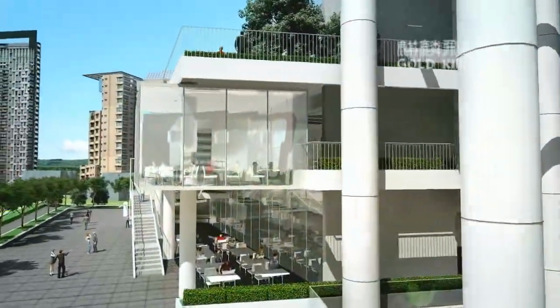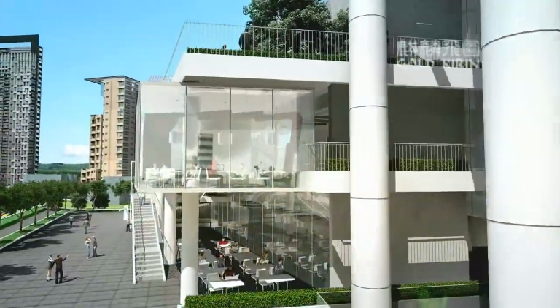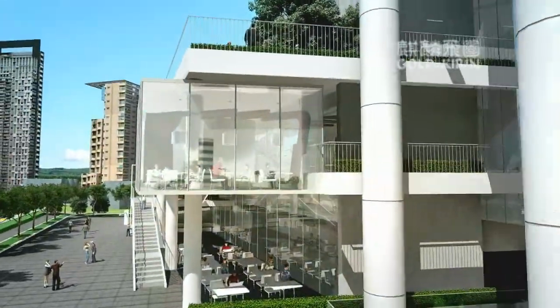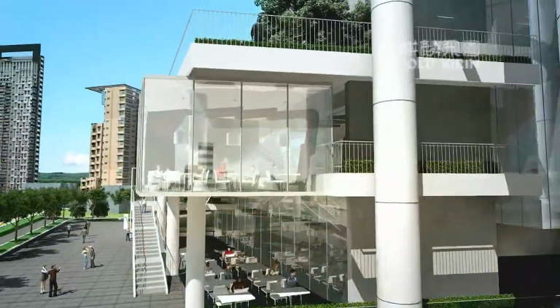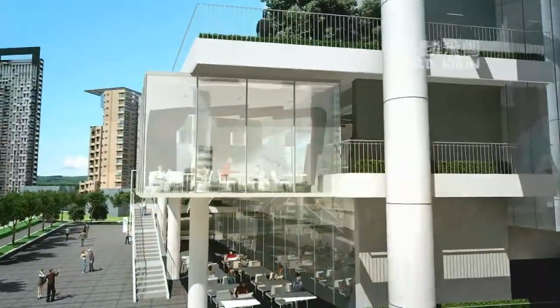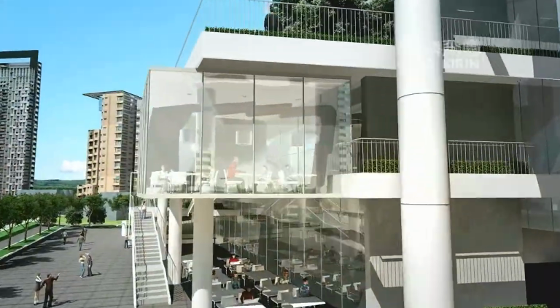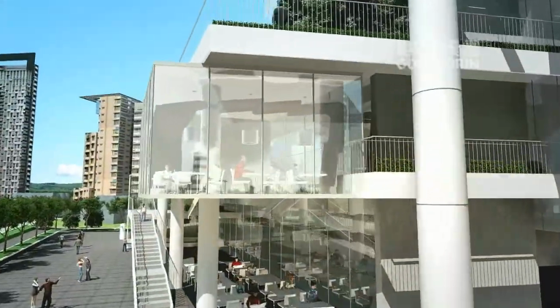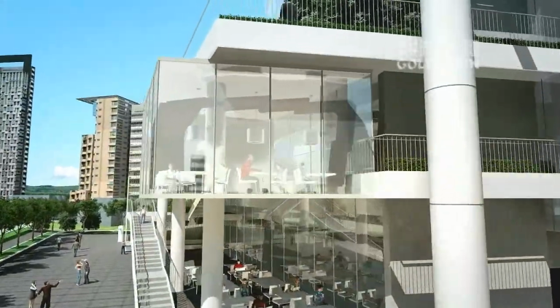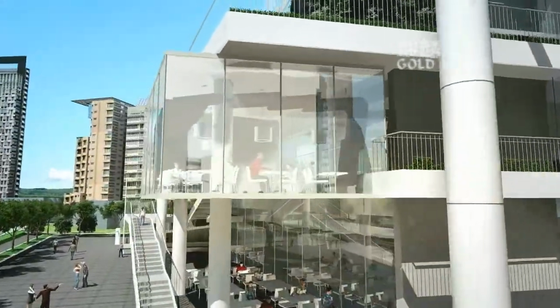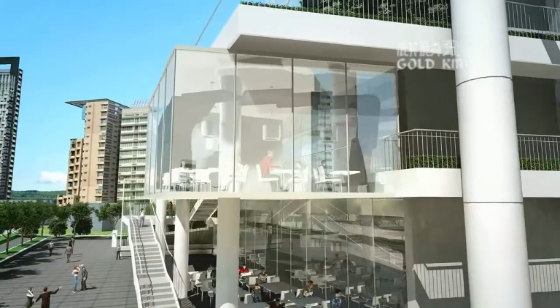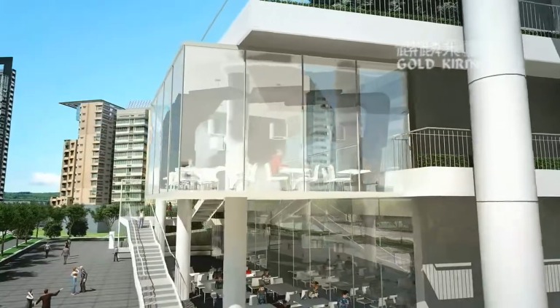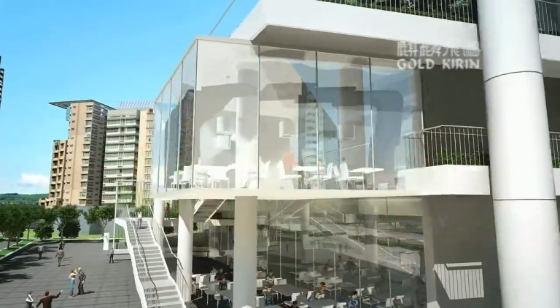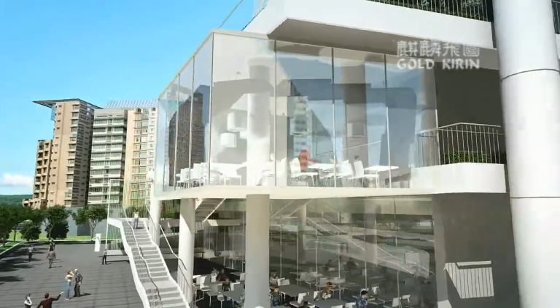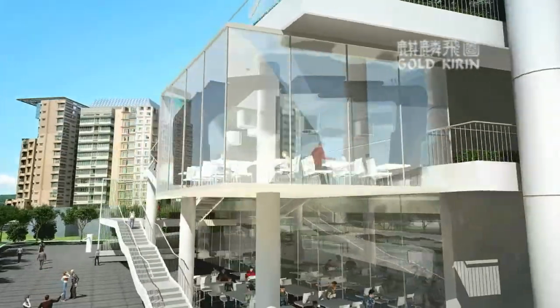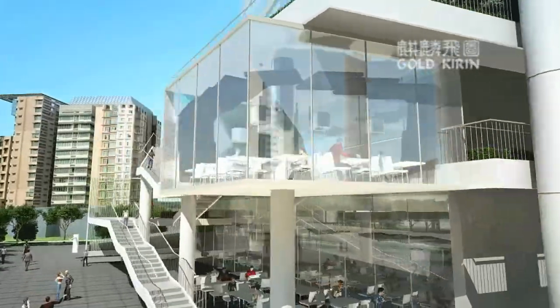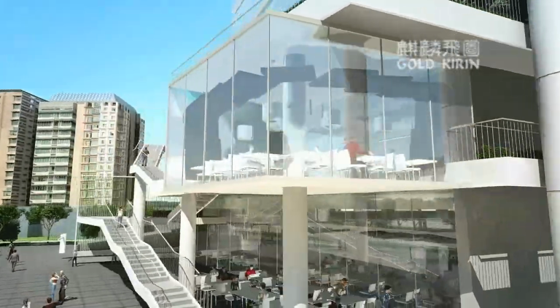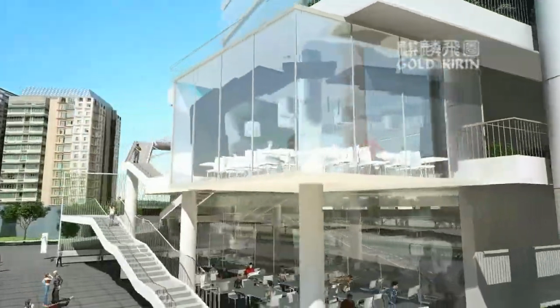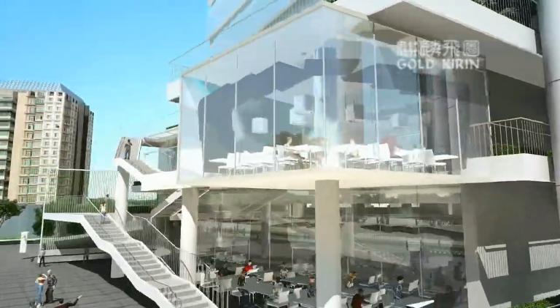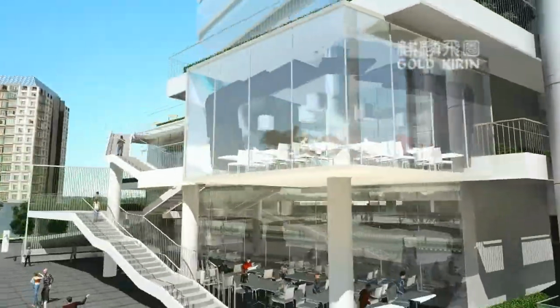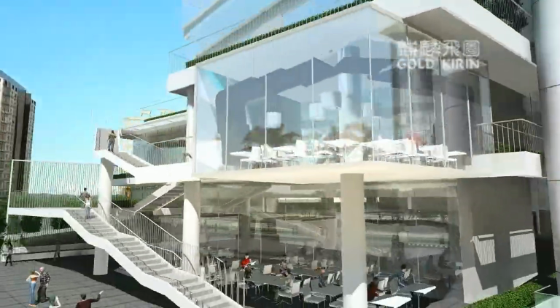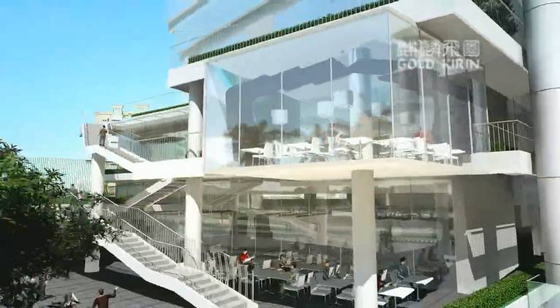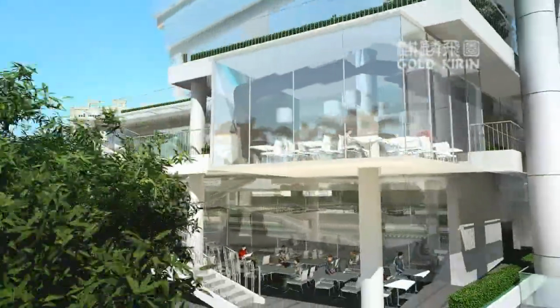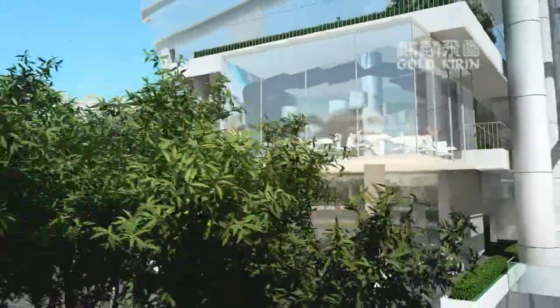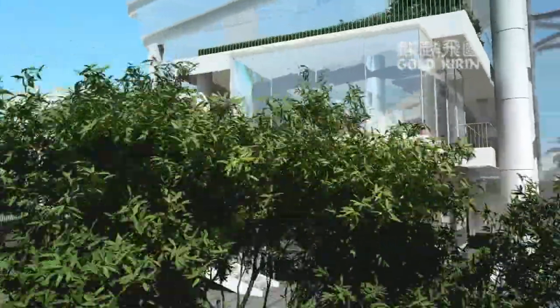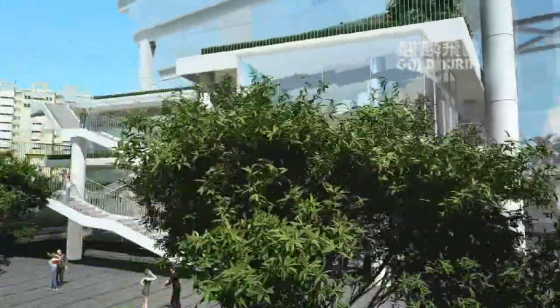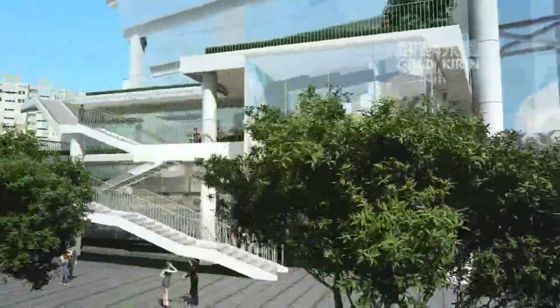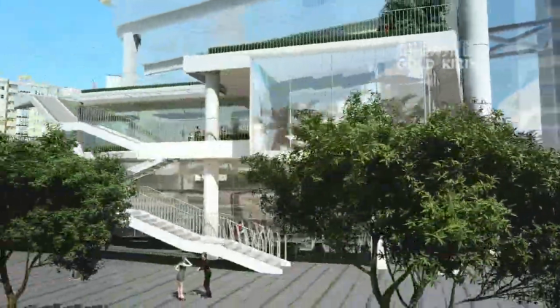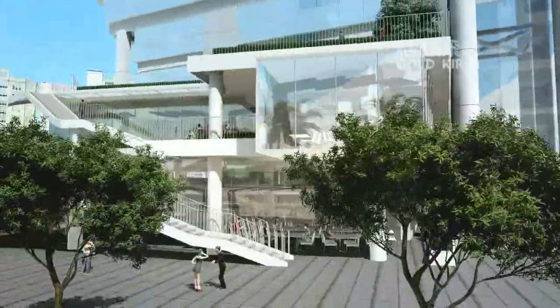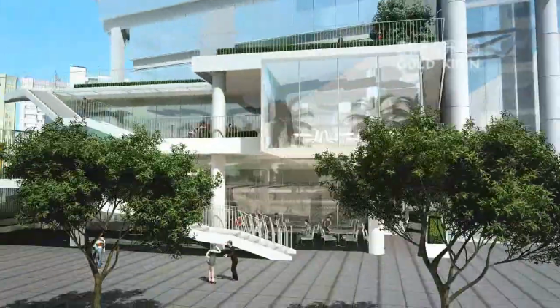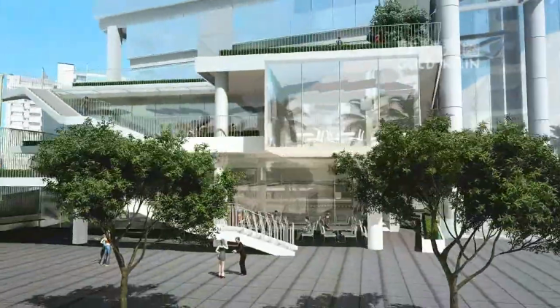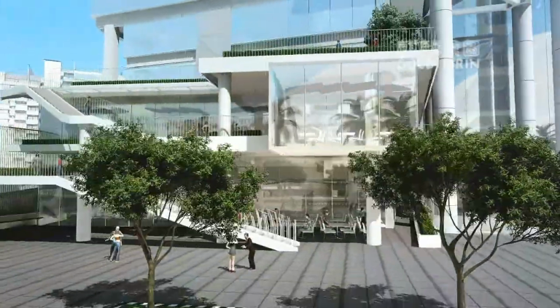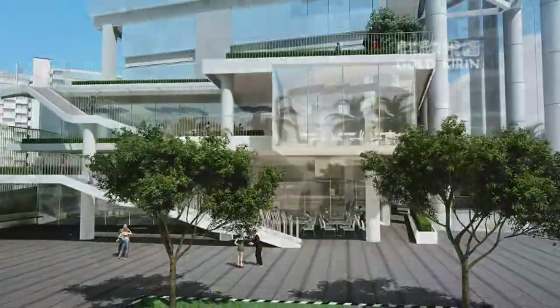When it comes to dining, one can savour a meal inside a suspended glass jewel box on Level 2.